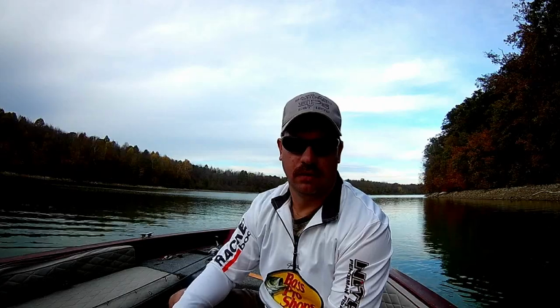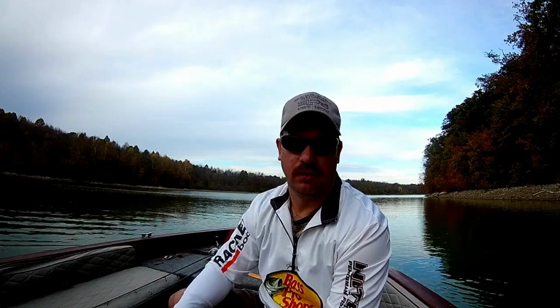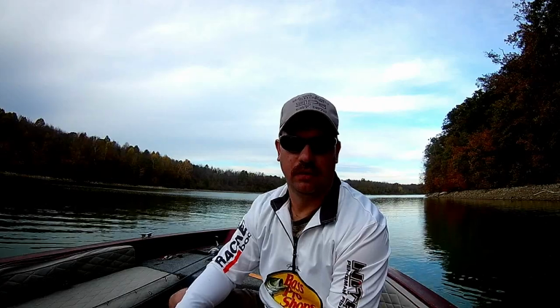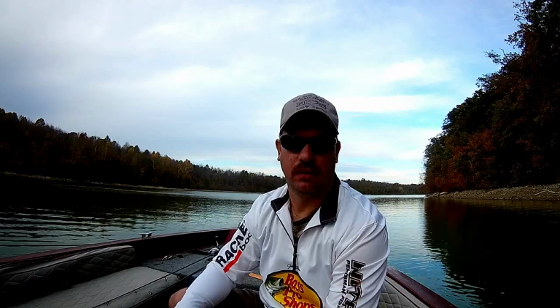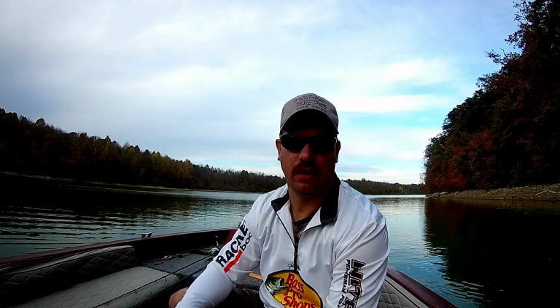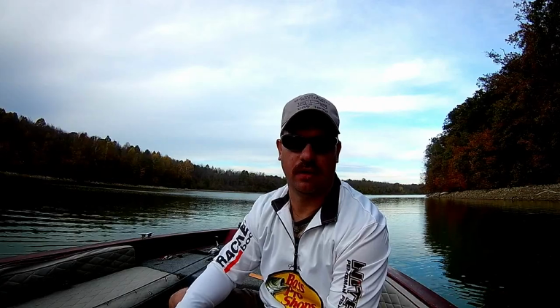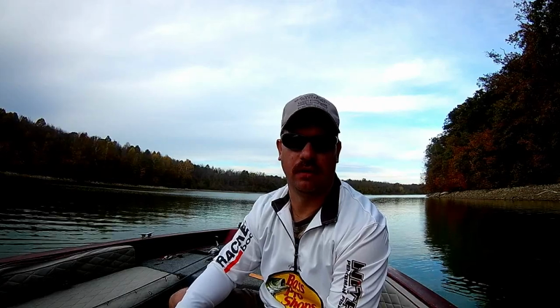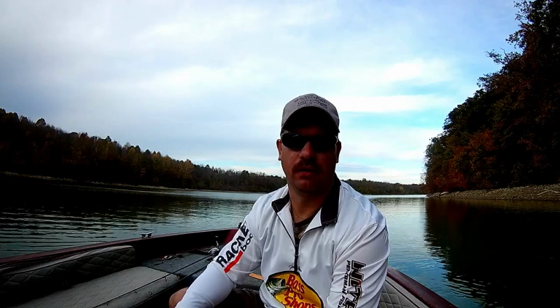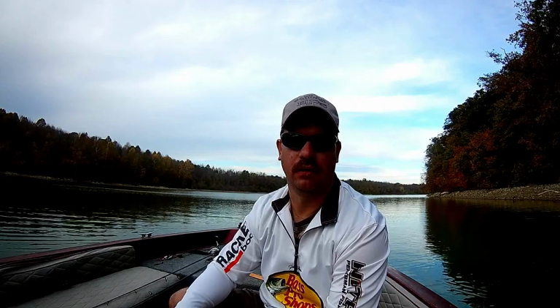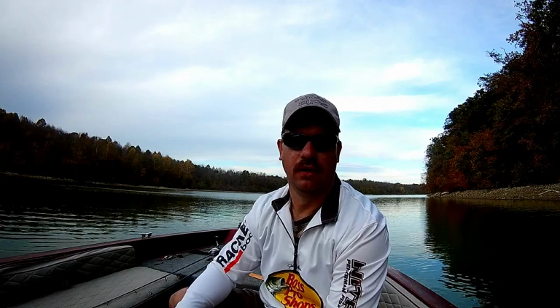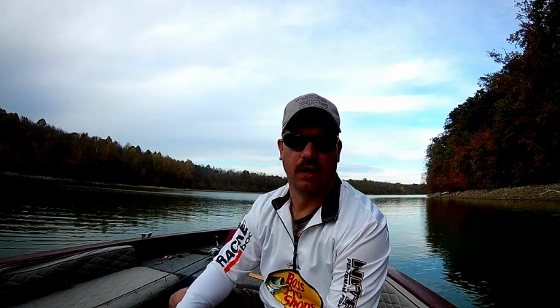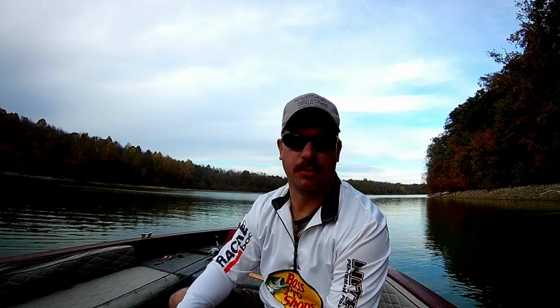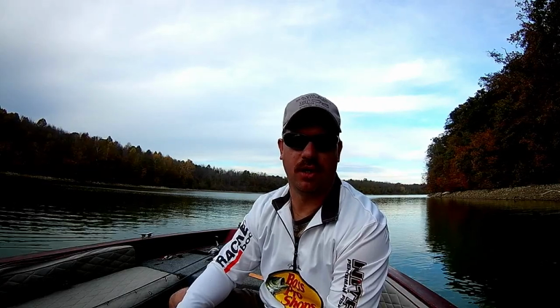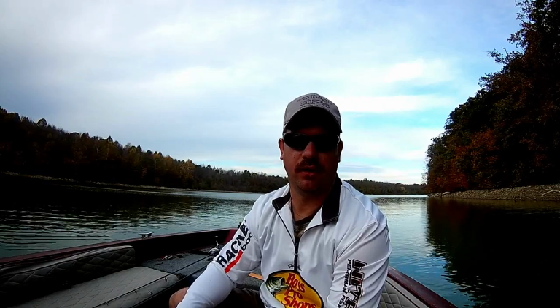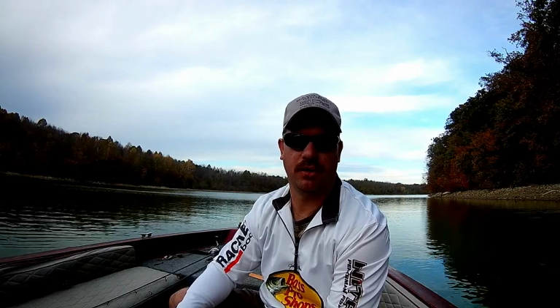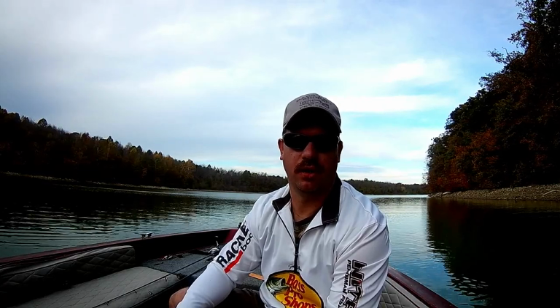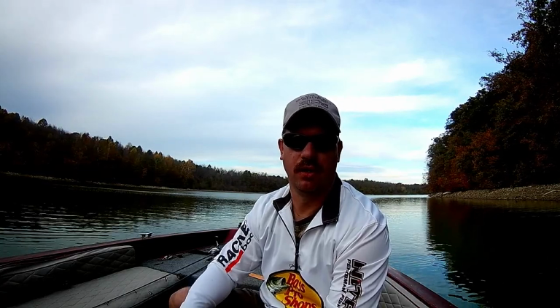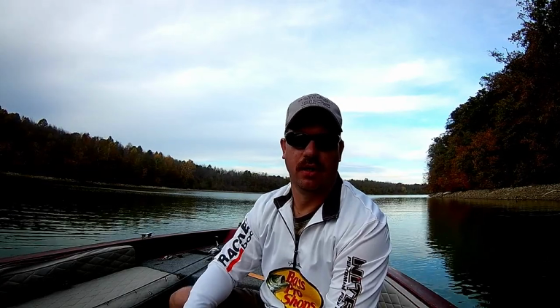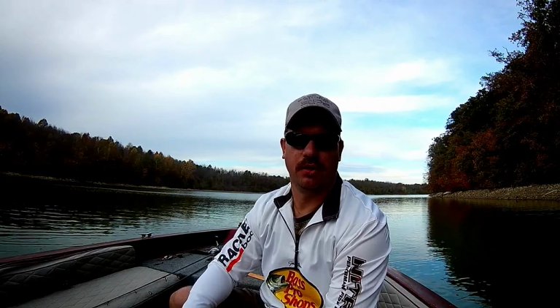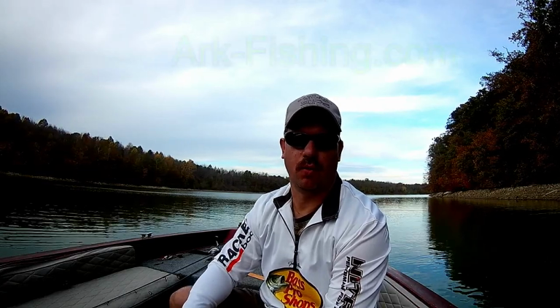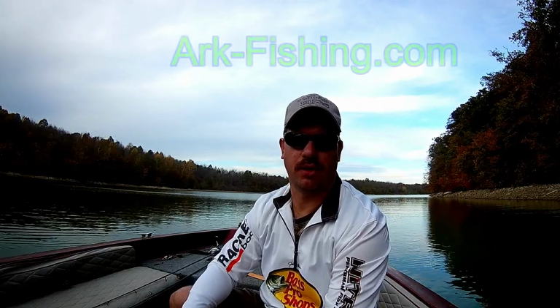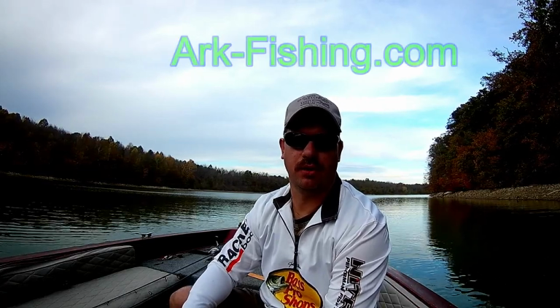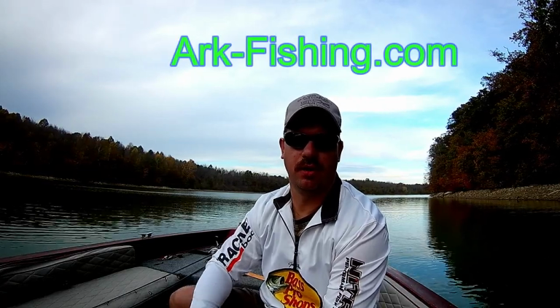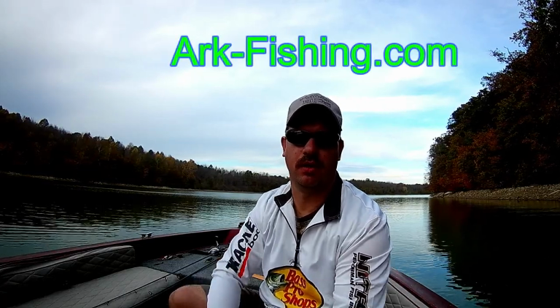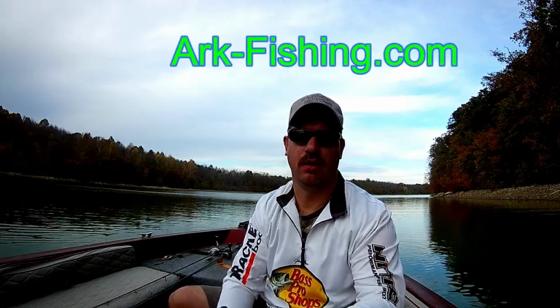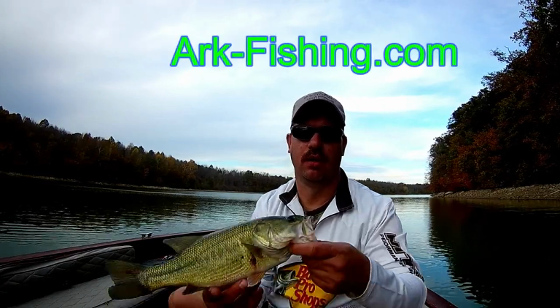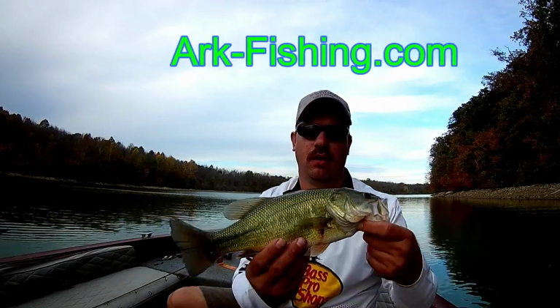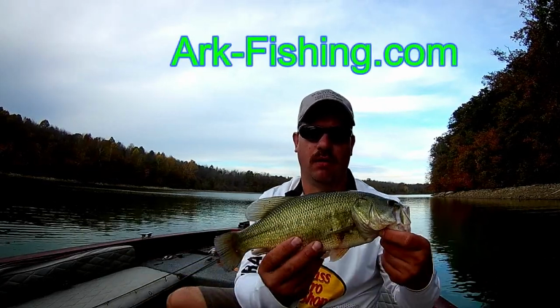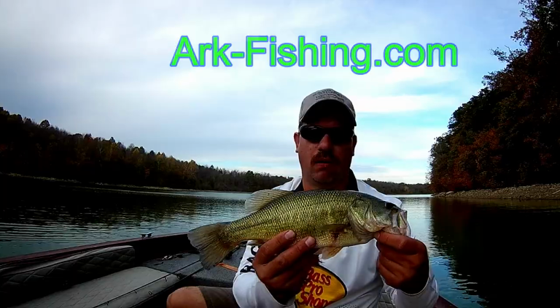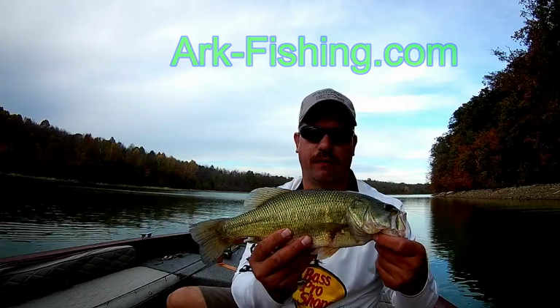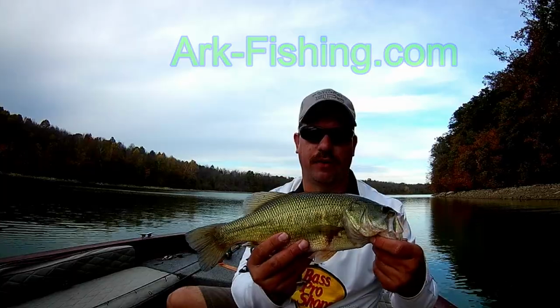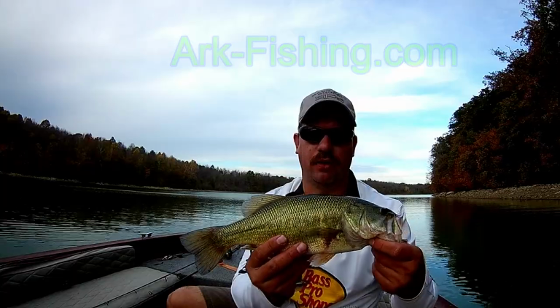Hi there, I'm John Leach, and you're watching ARC Fishing.